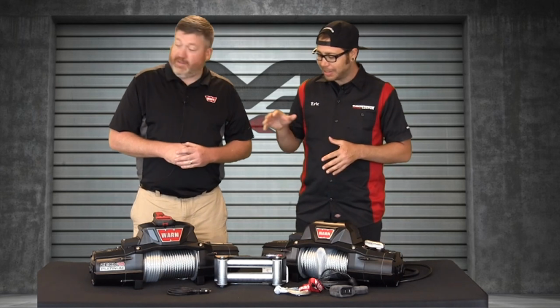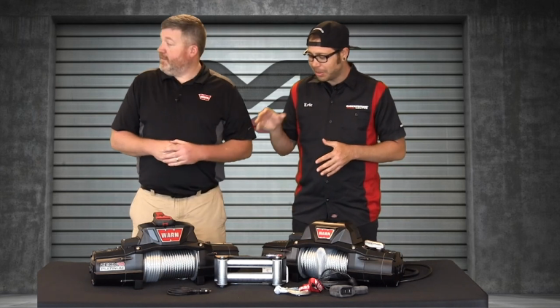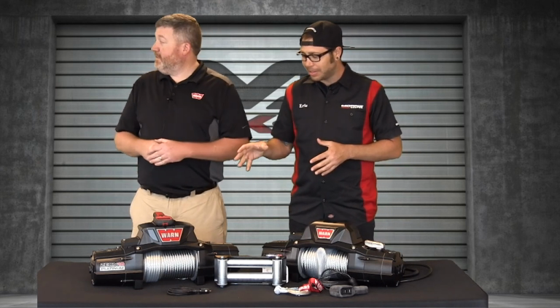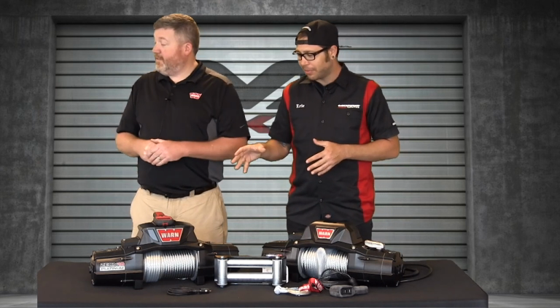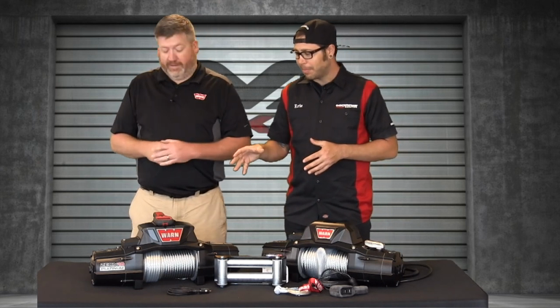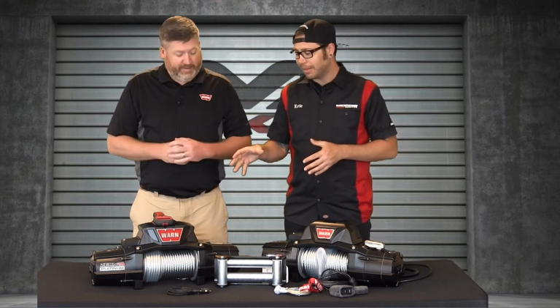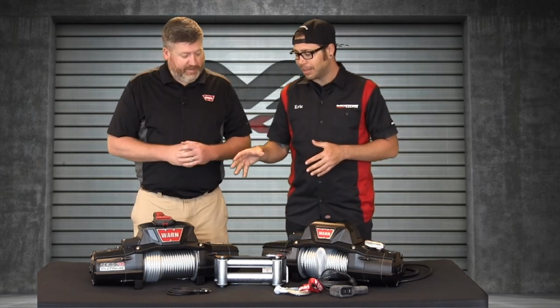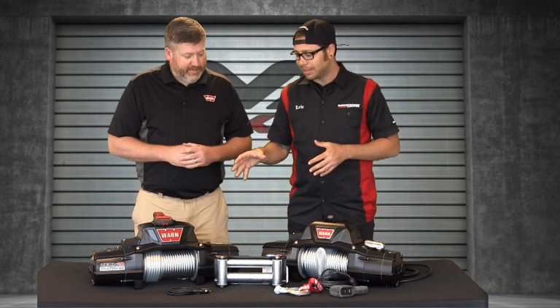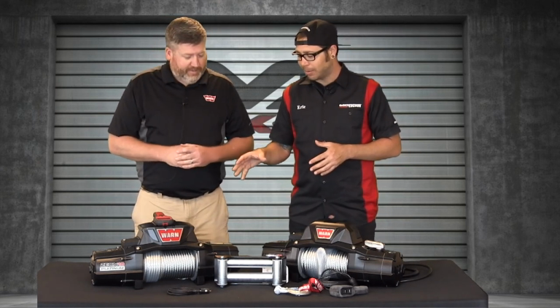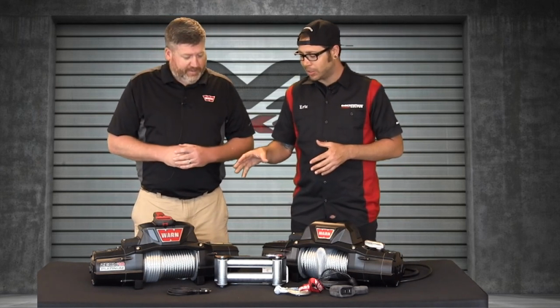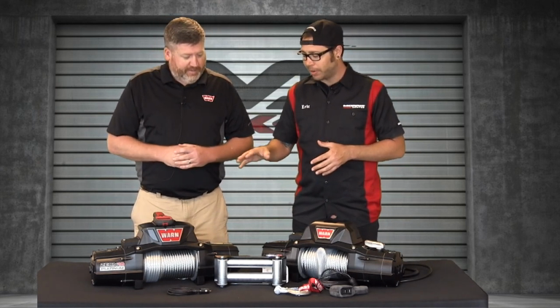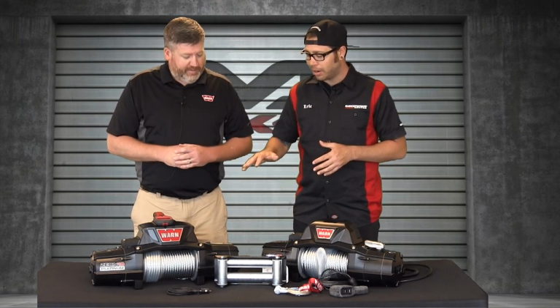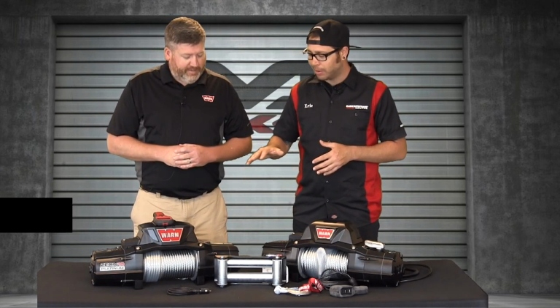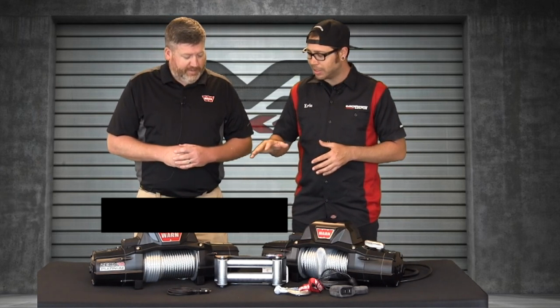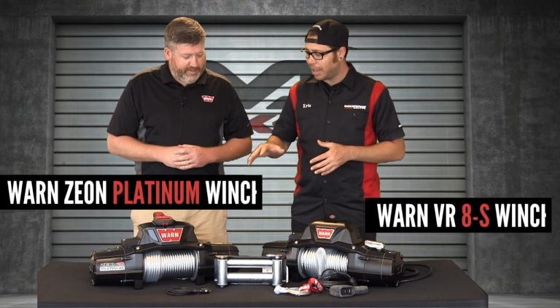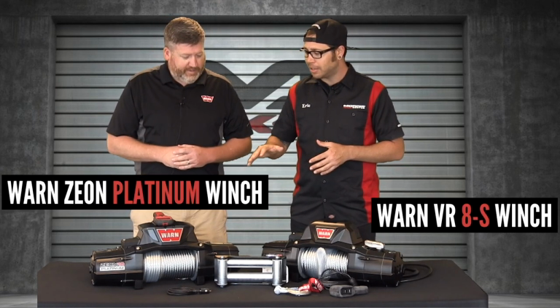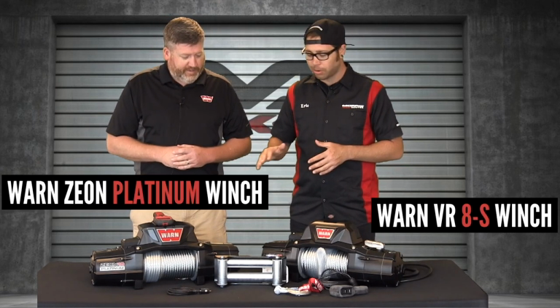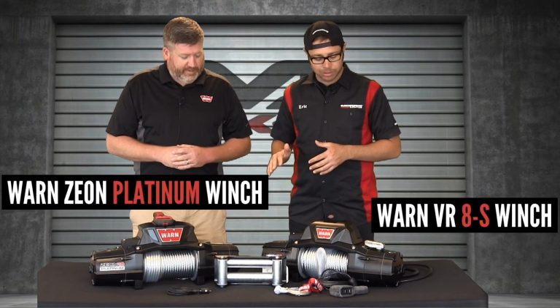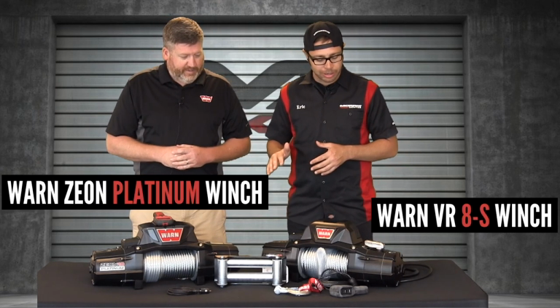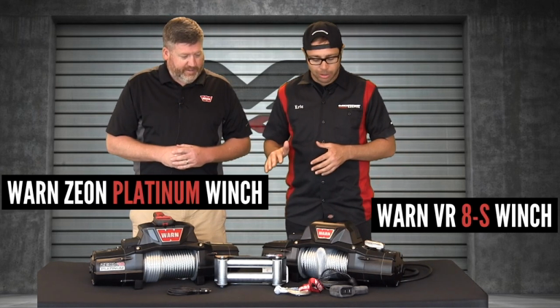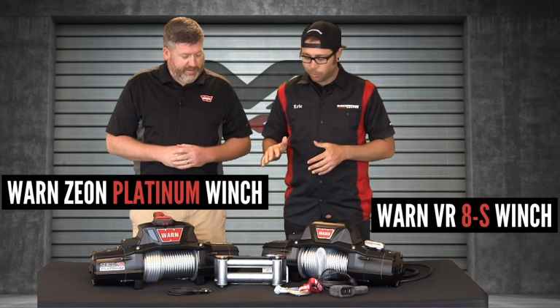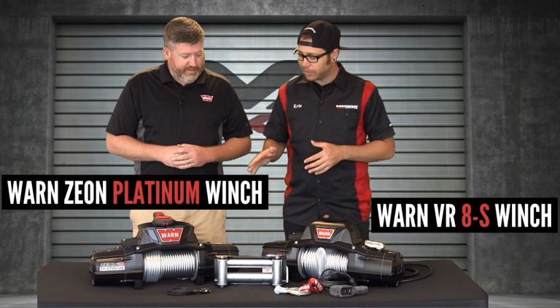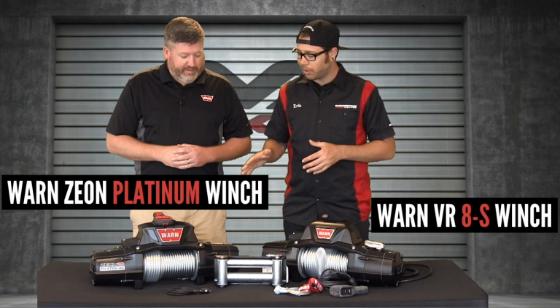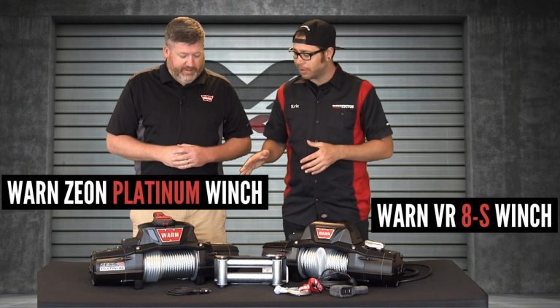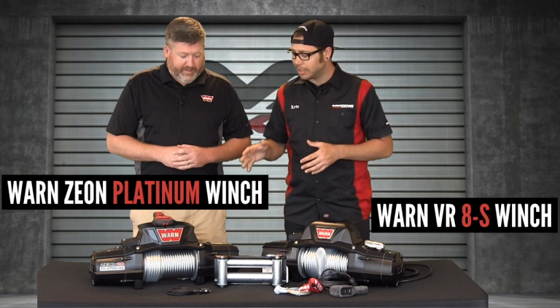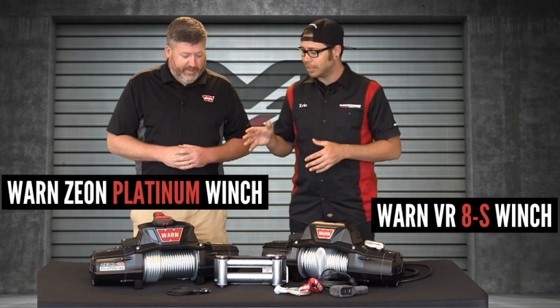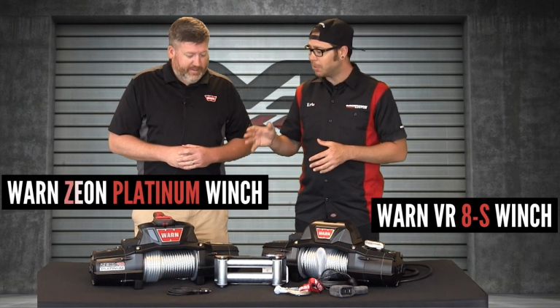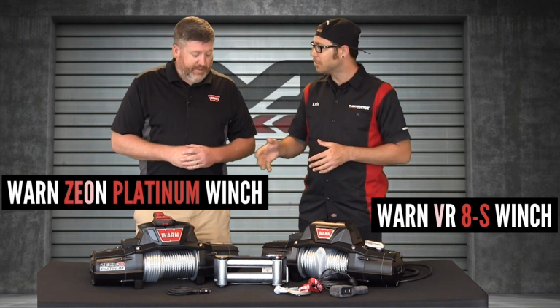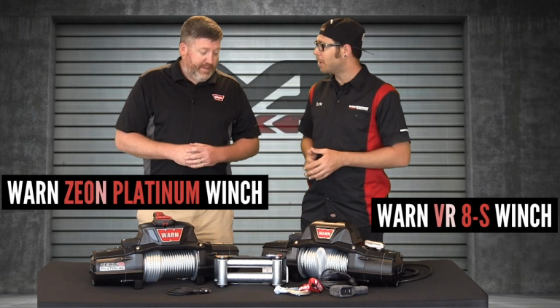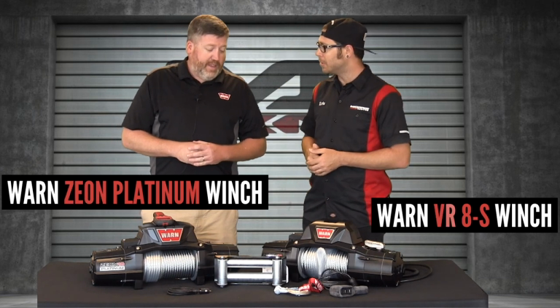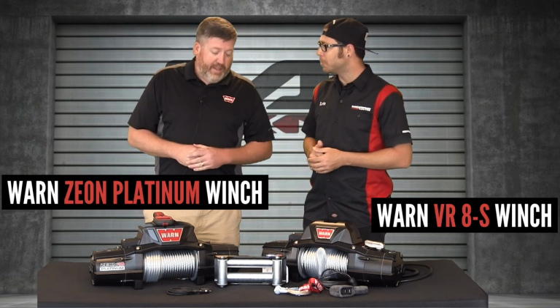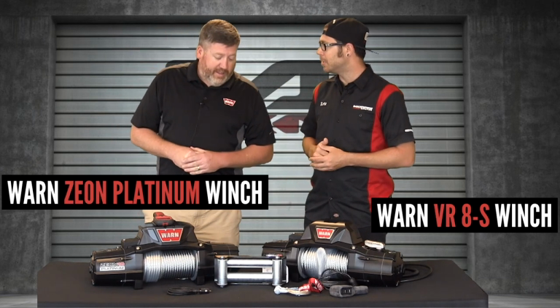Something's a little bit different about this winch over here. I don't see any controls on it whatsoever. Can you tell us what is going on with this winch?